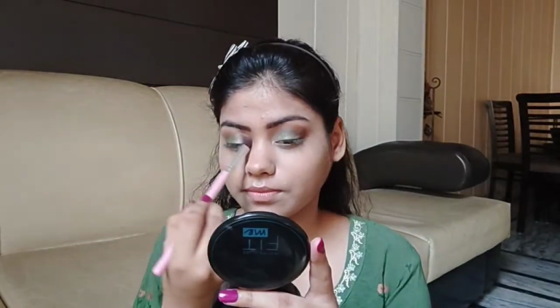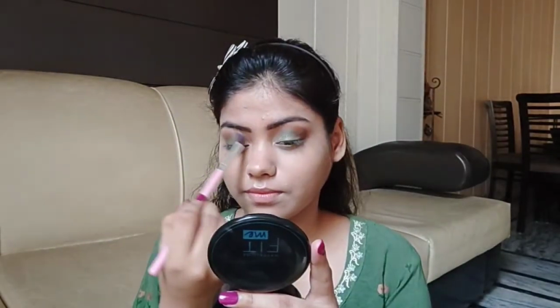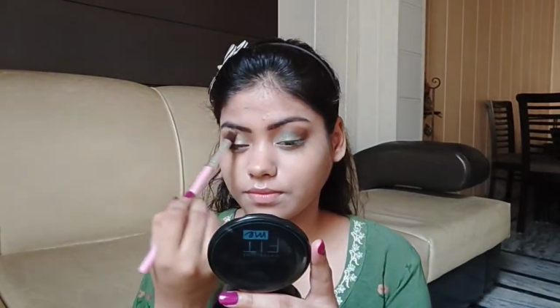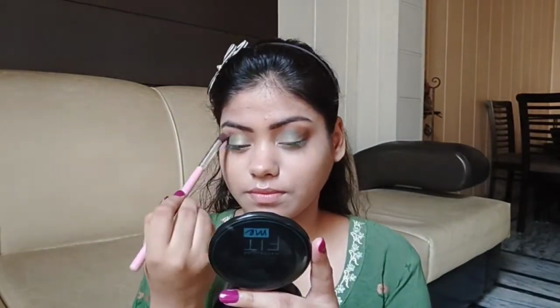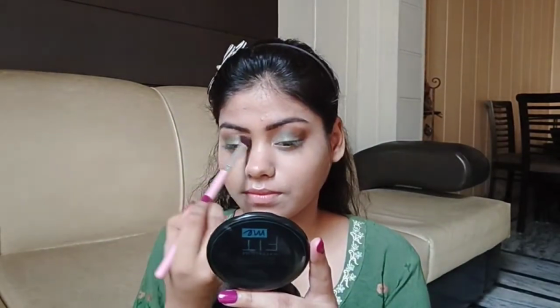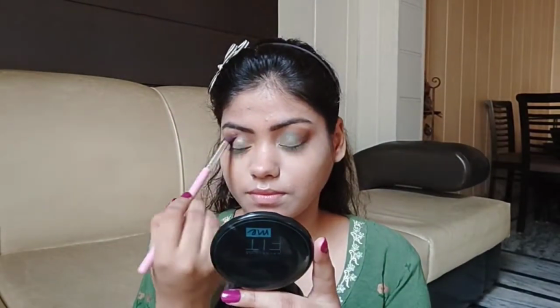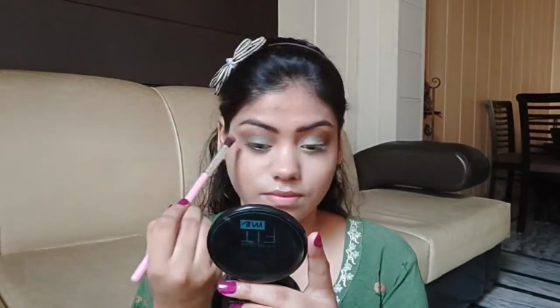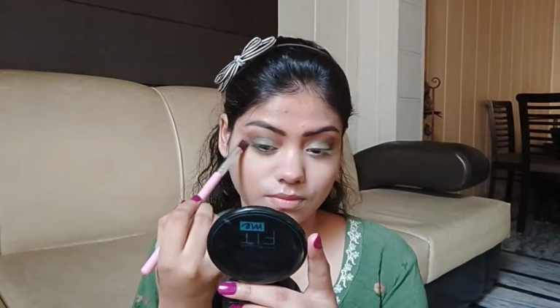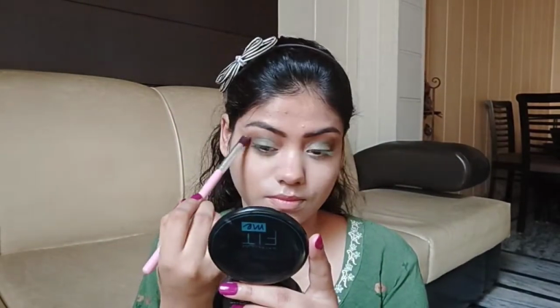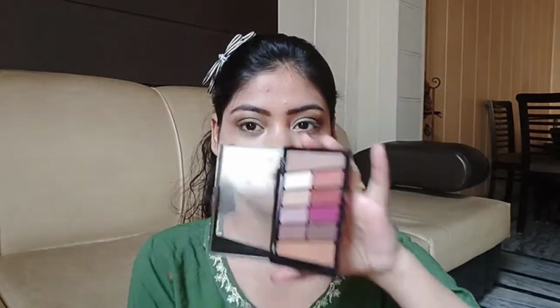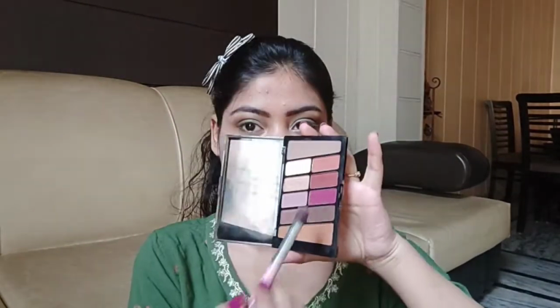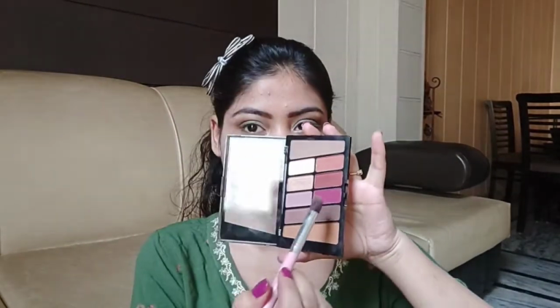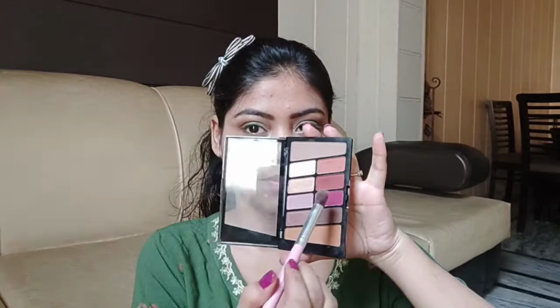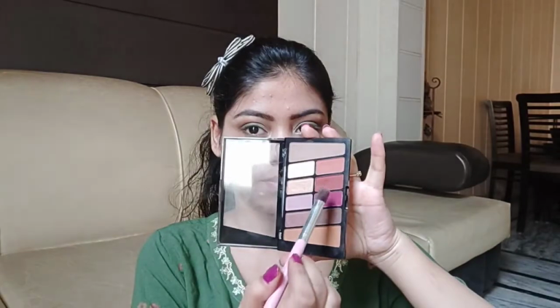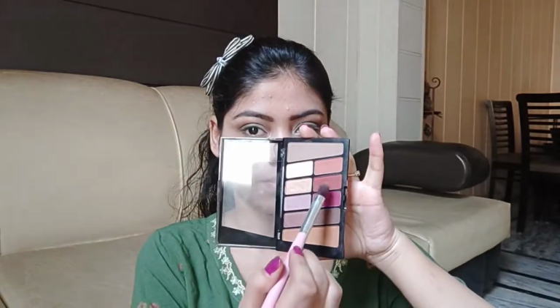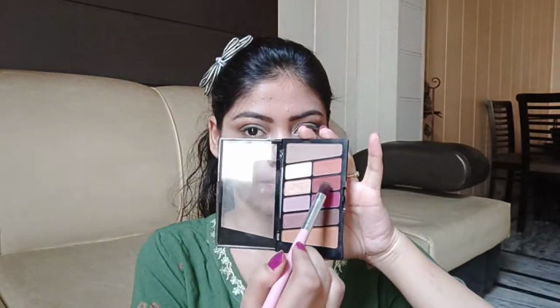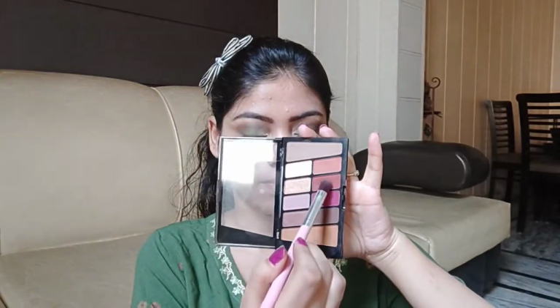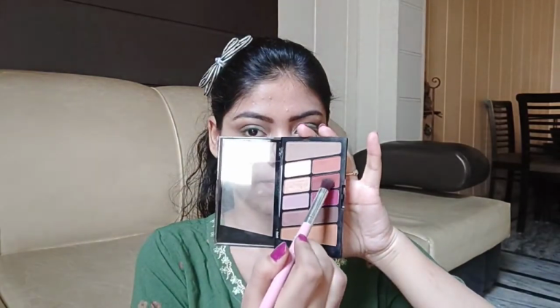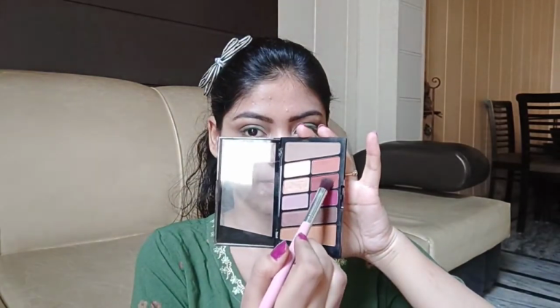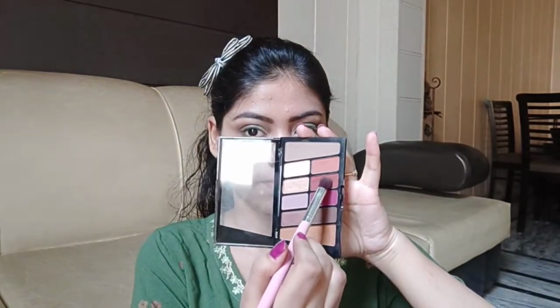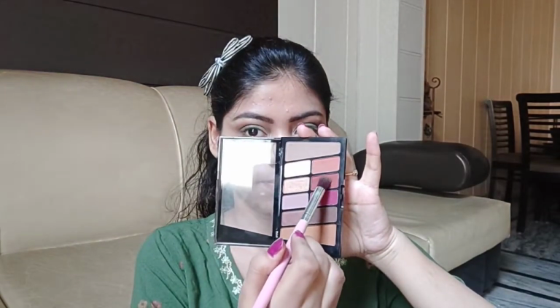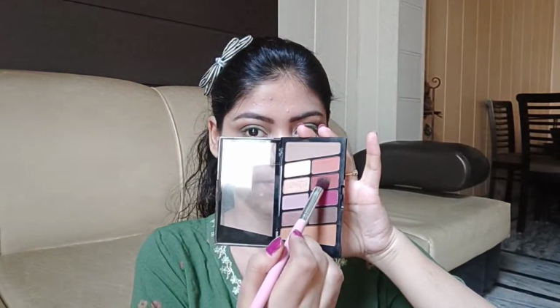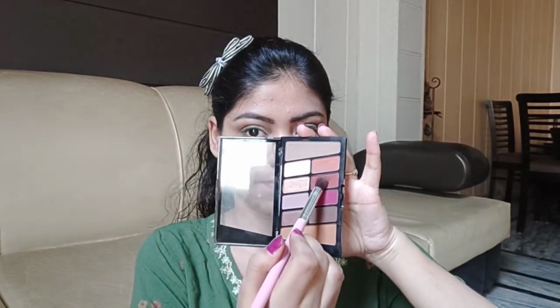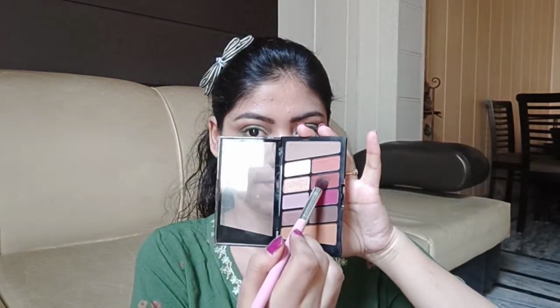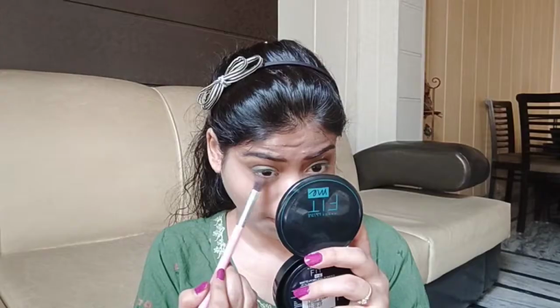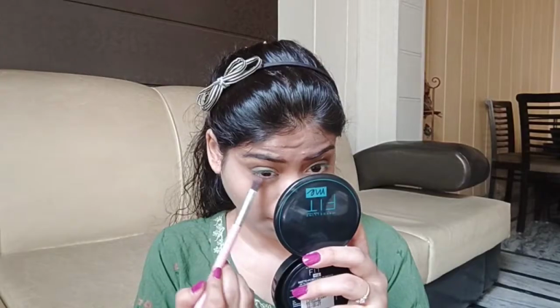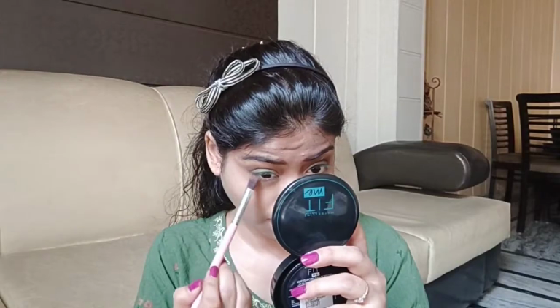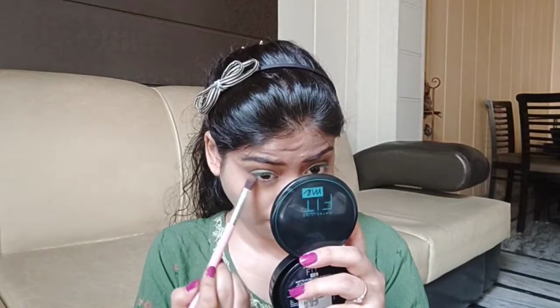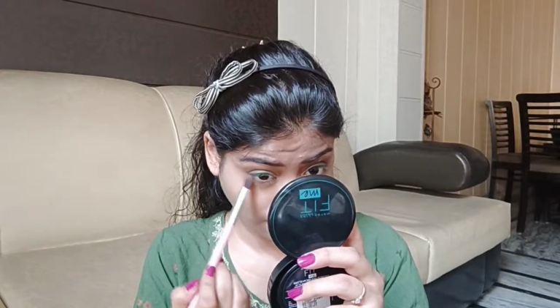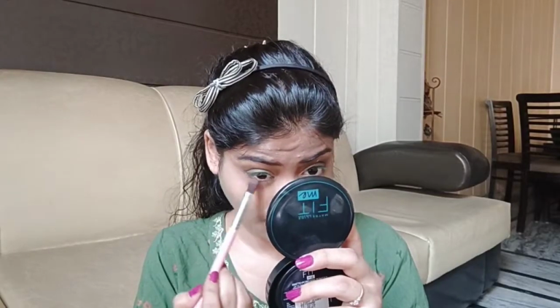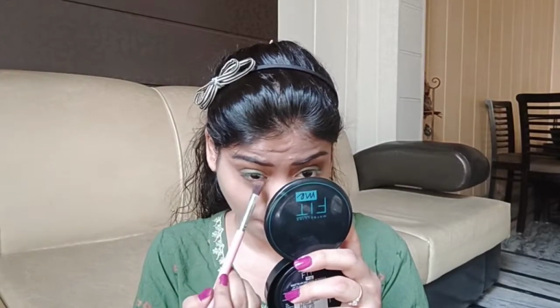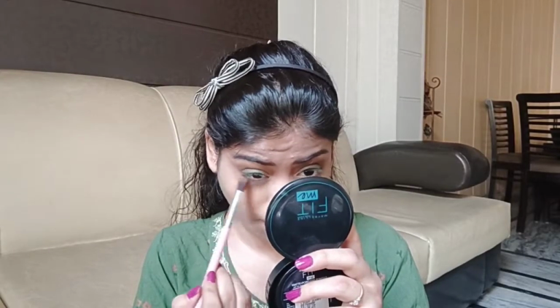I will apply it in the crease area. After that I am using this pattern wear palette and will apply it in the crease area as well.